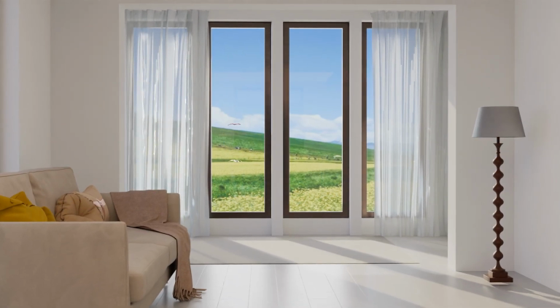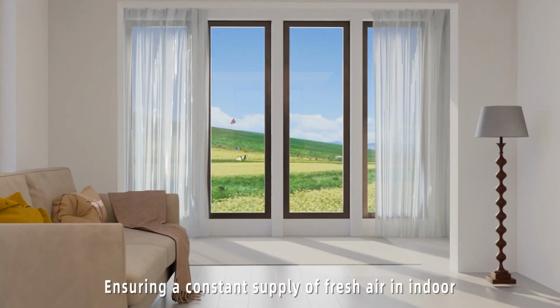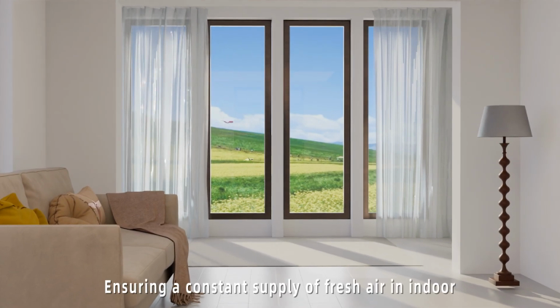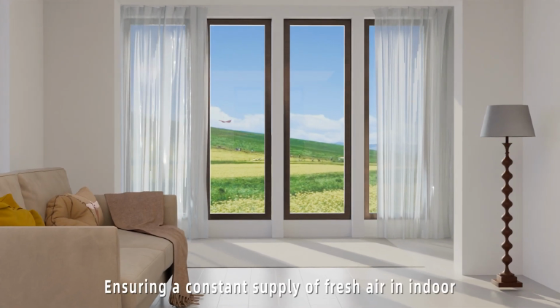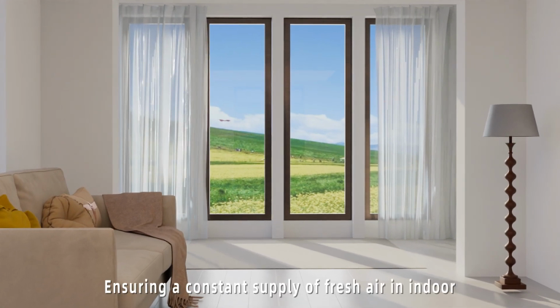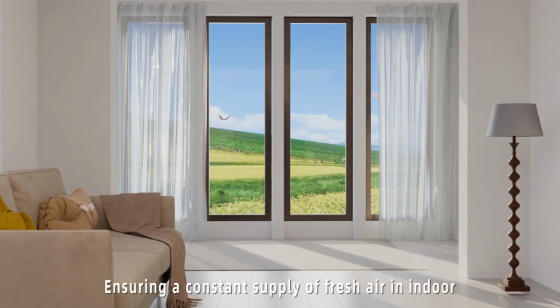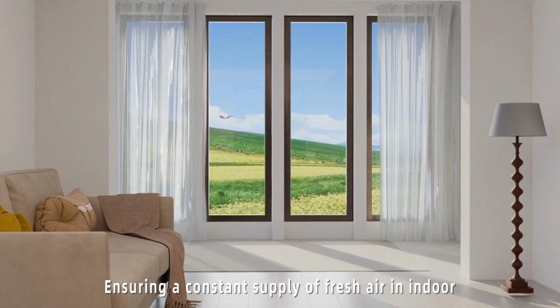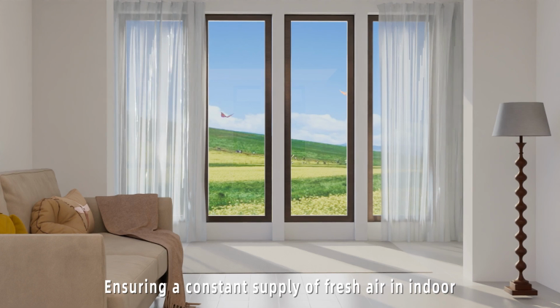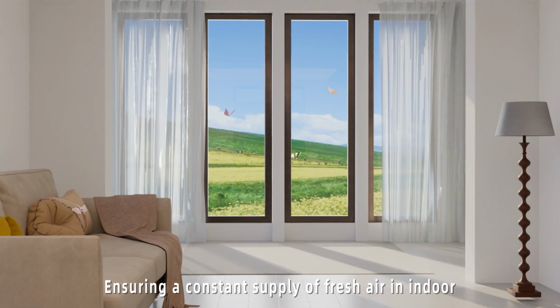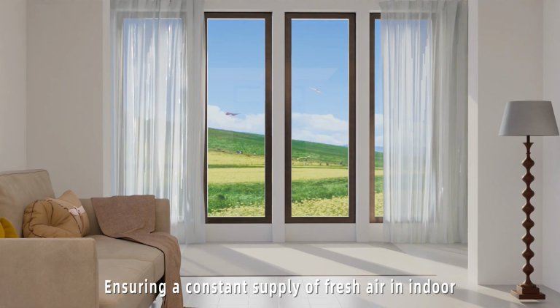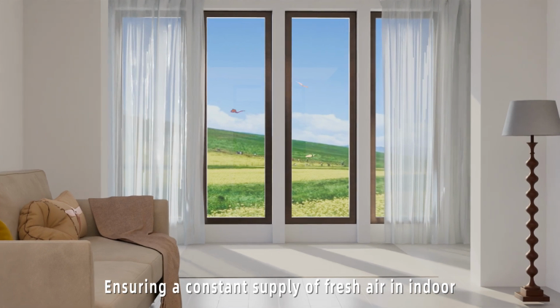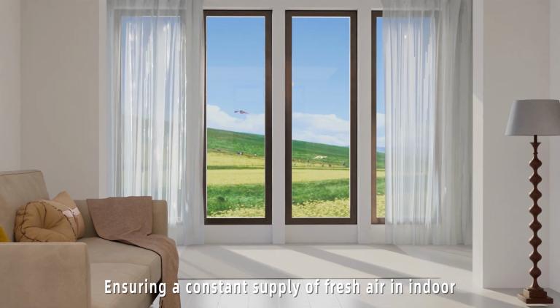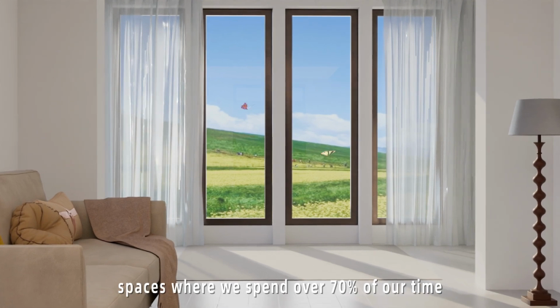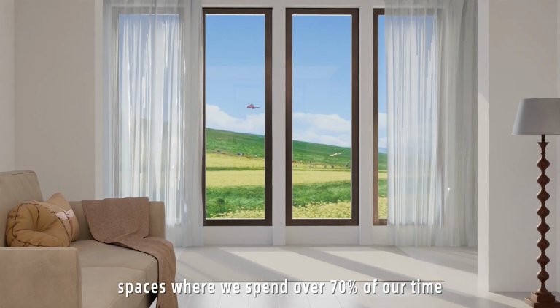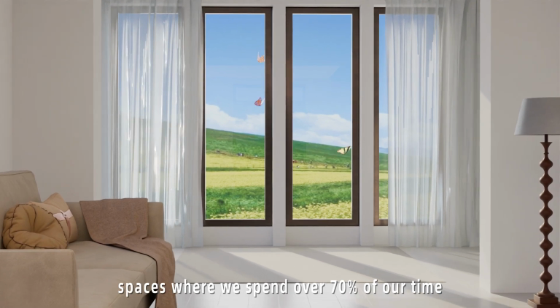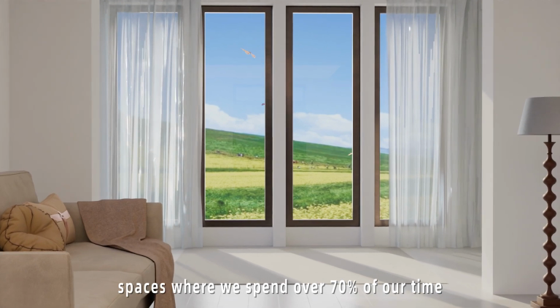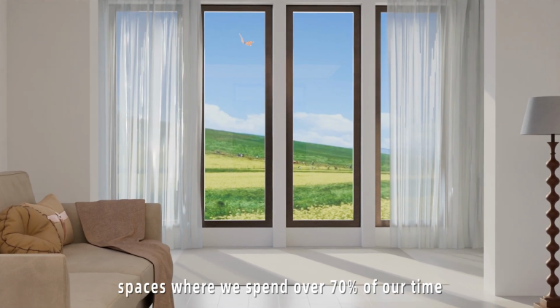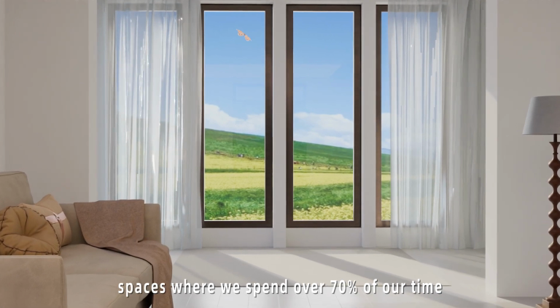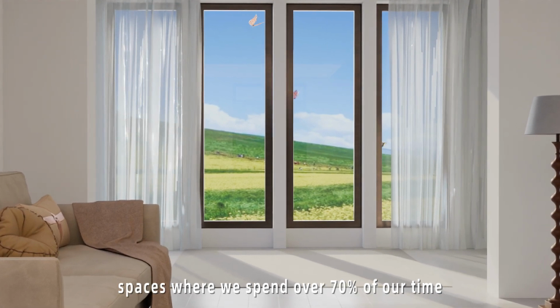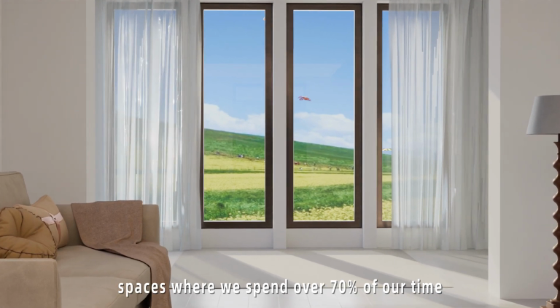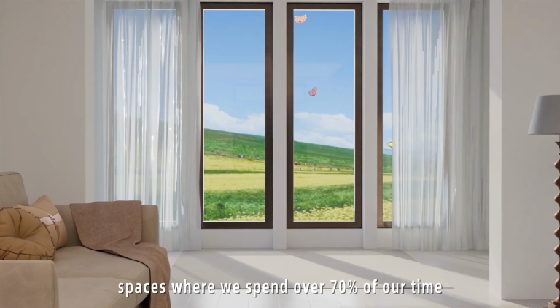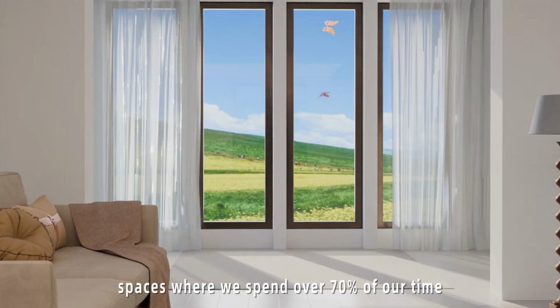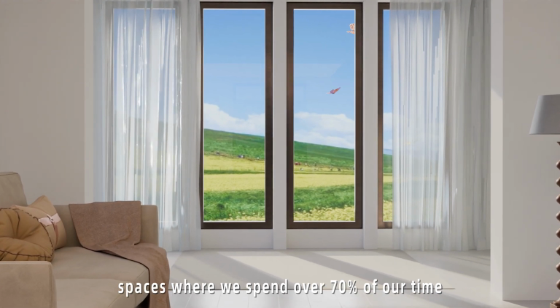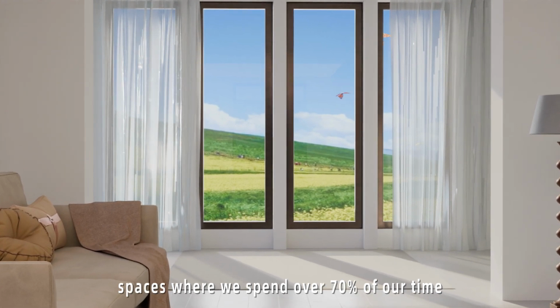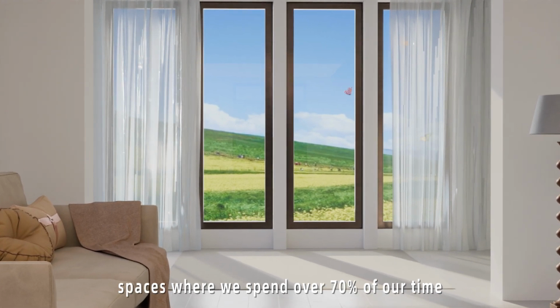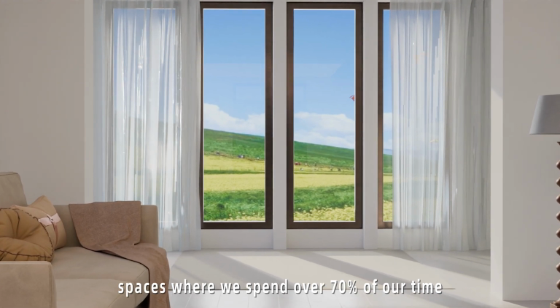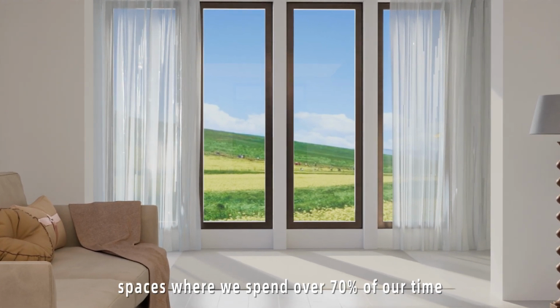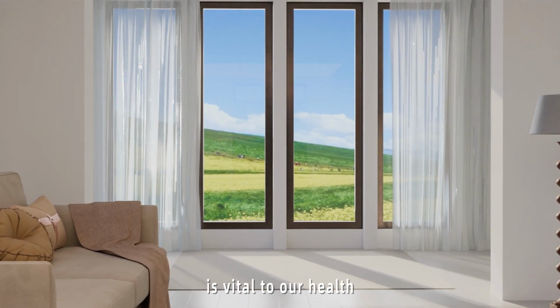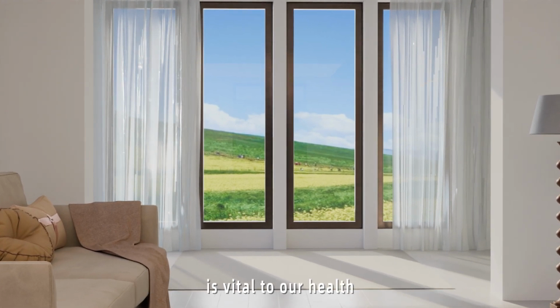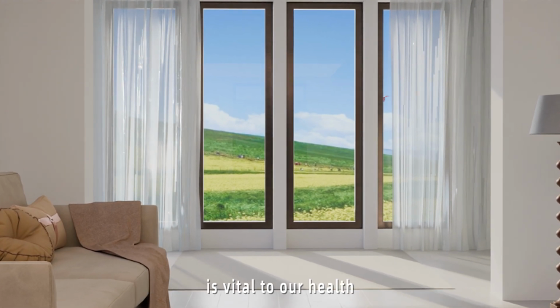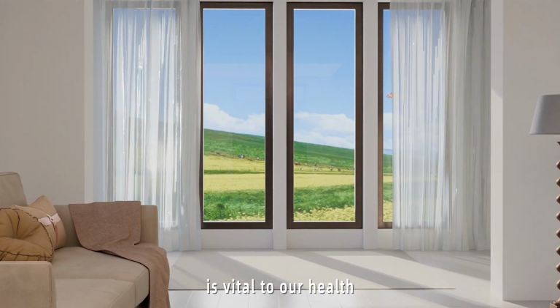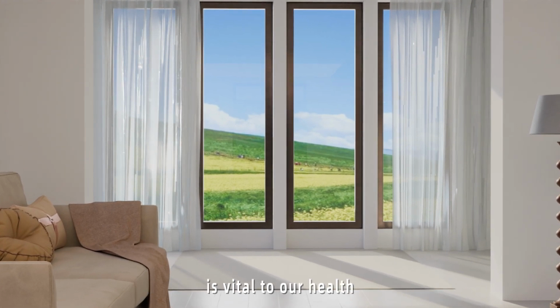Ensuring a constant supply of fresh air in indoor spaces, where we spend over 70% of our time, is vital to our health.